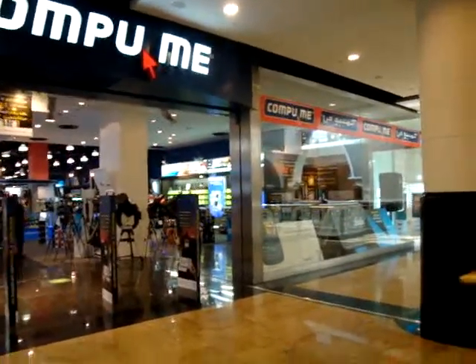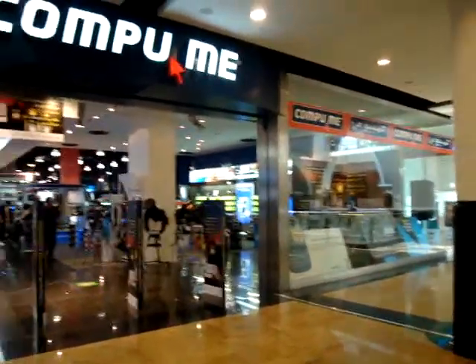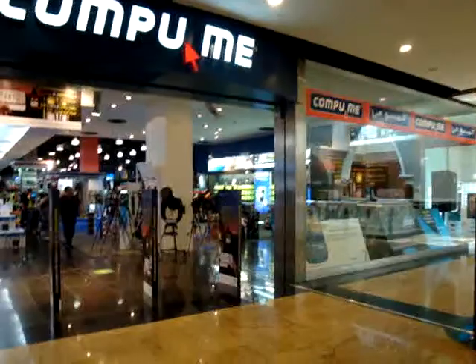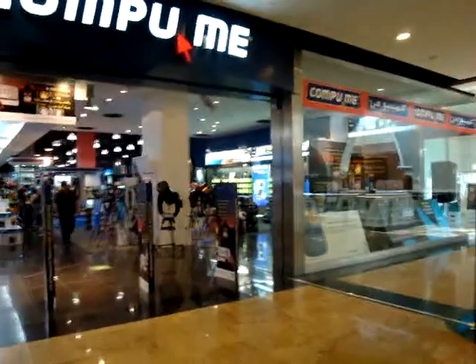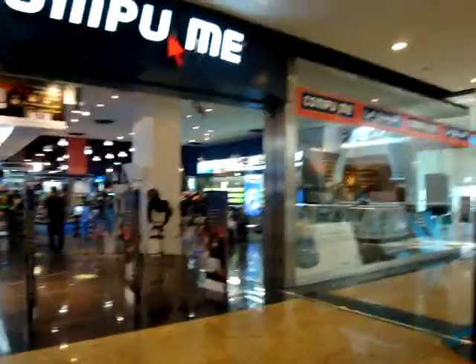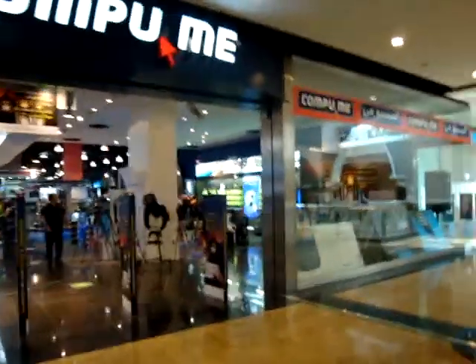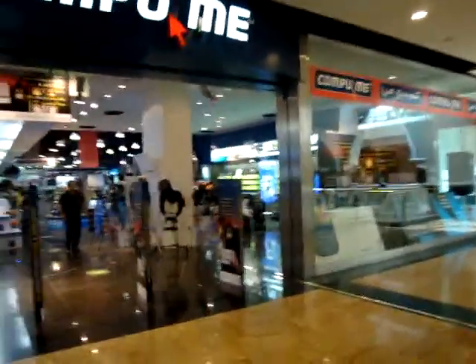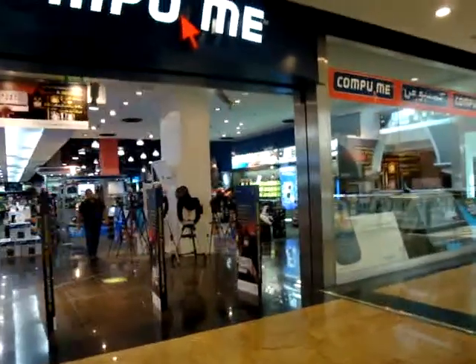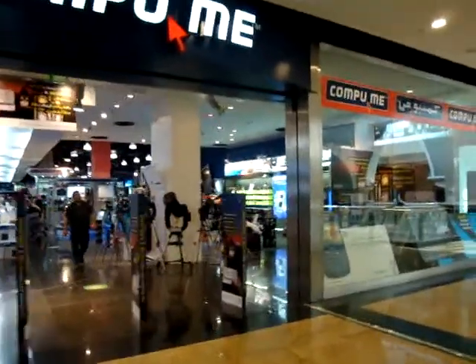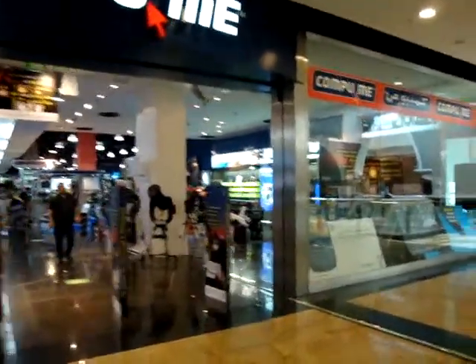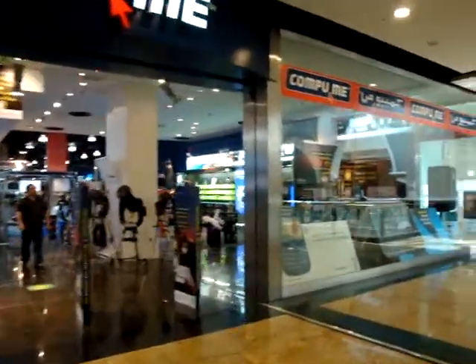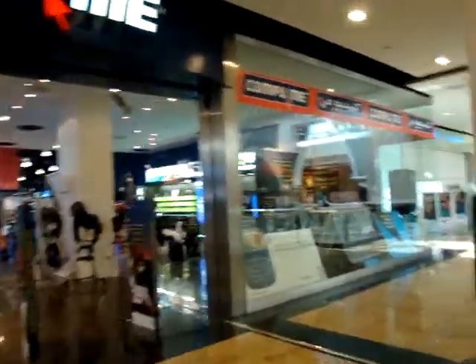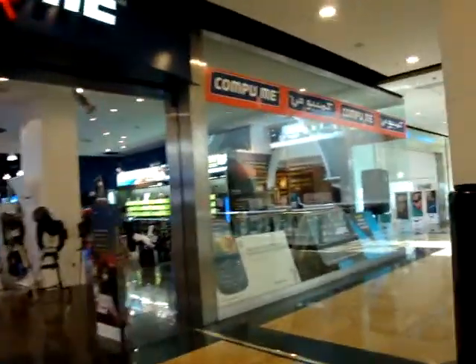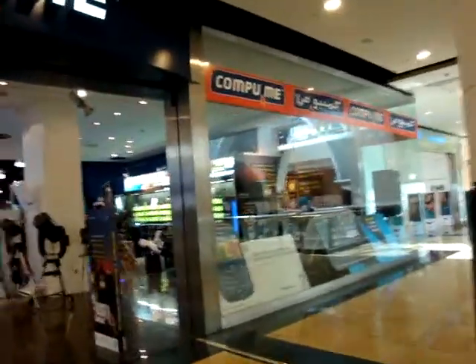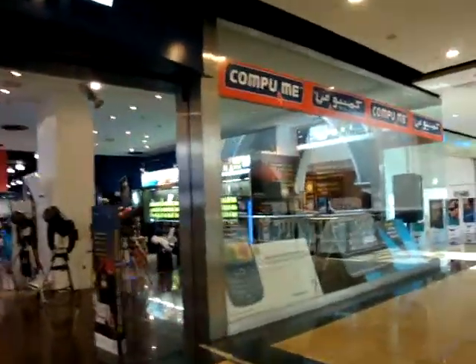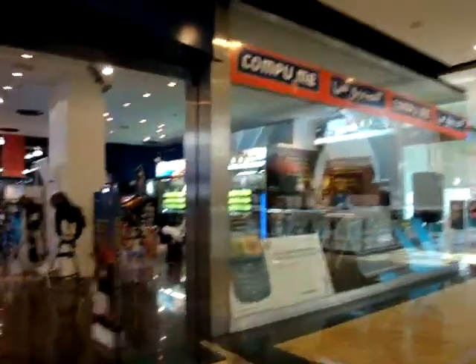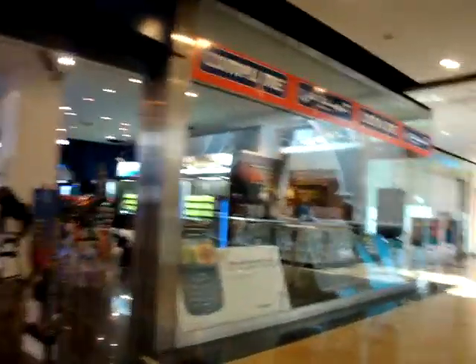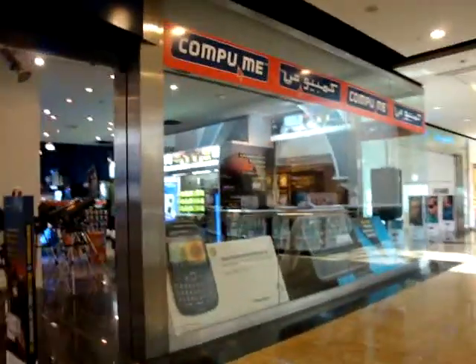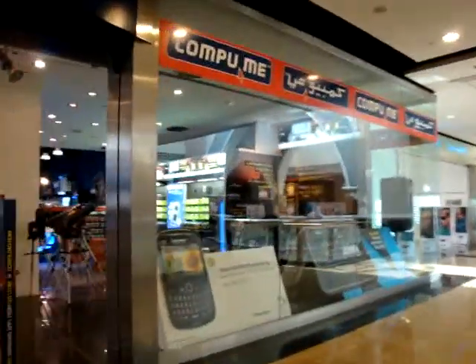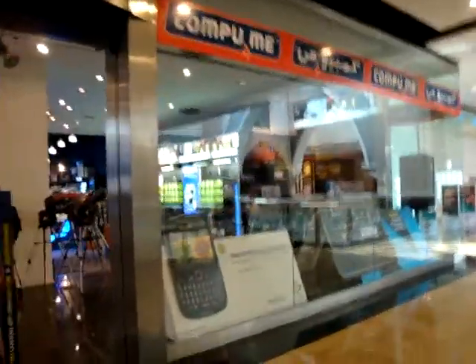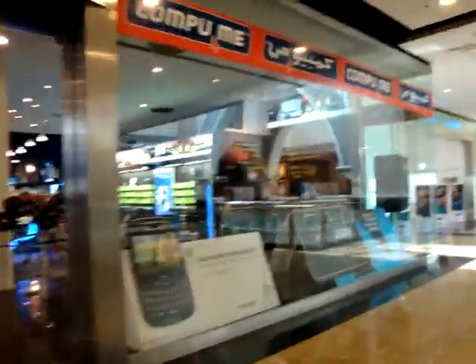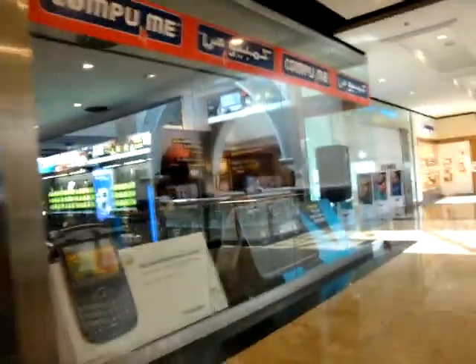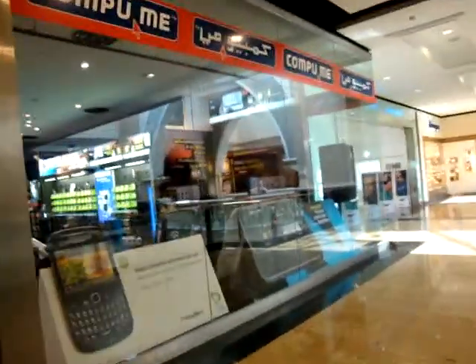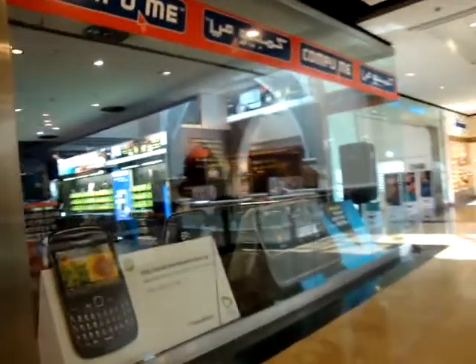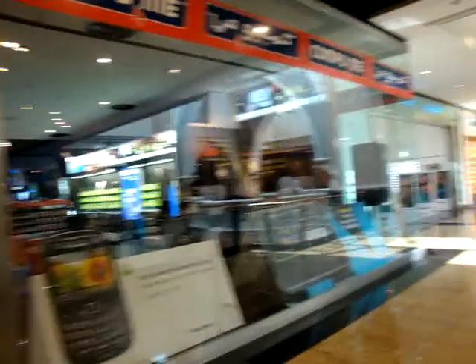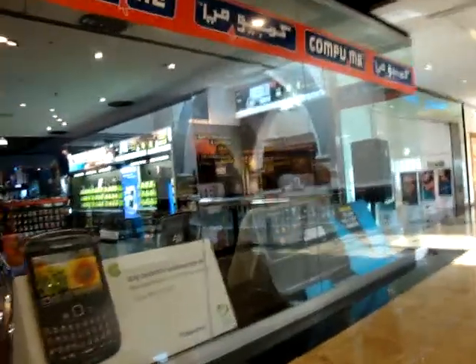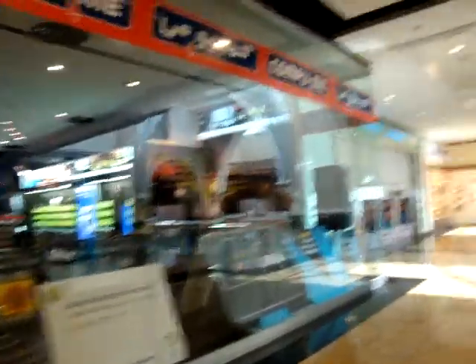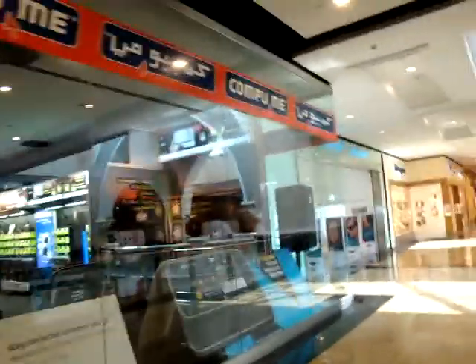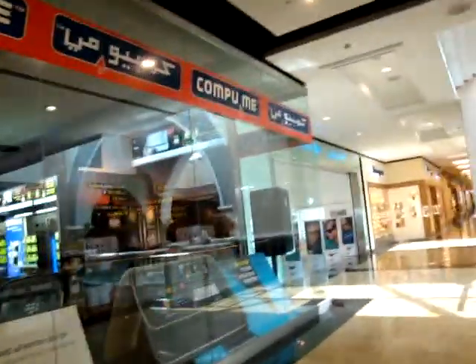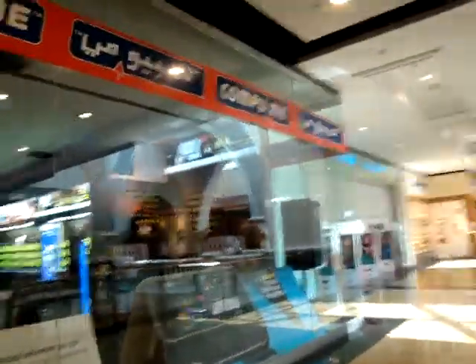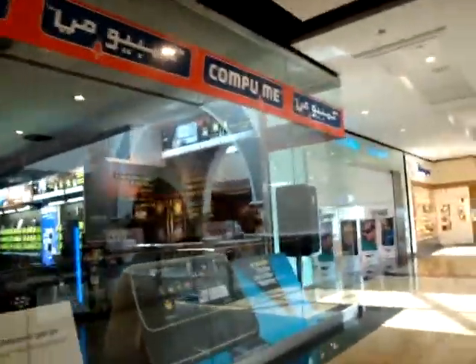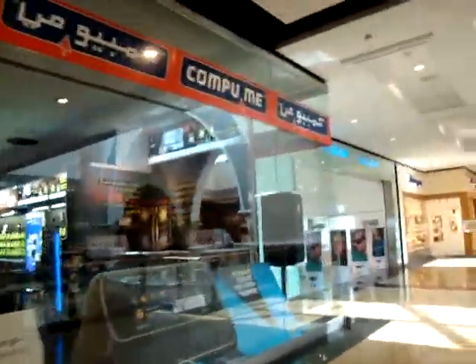As we can see, the display windows is very big and very clear and visible.